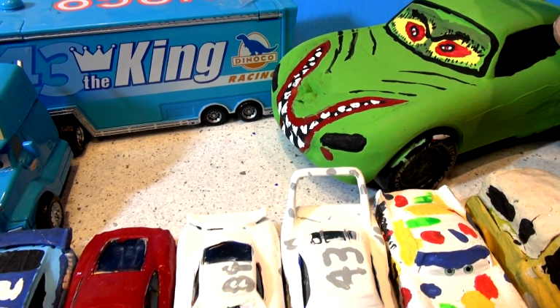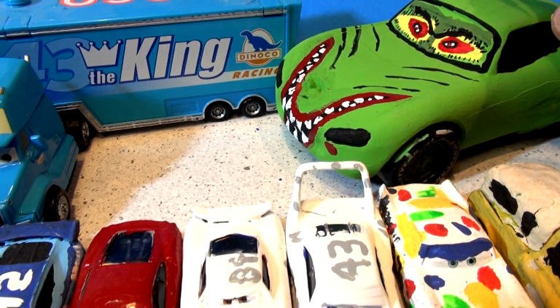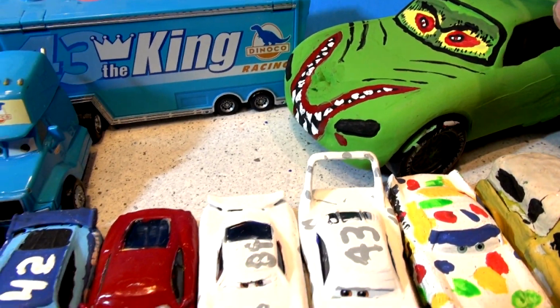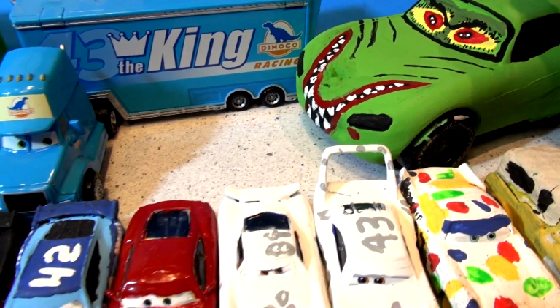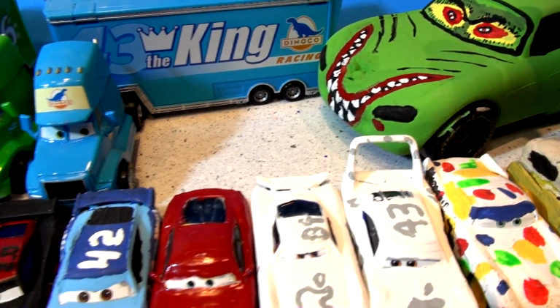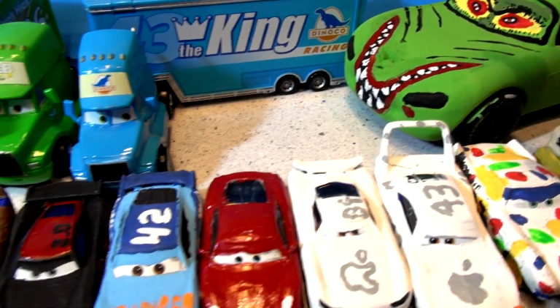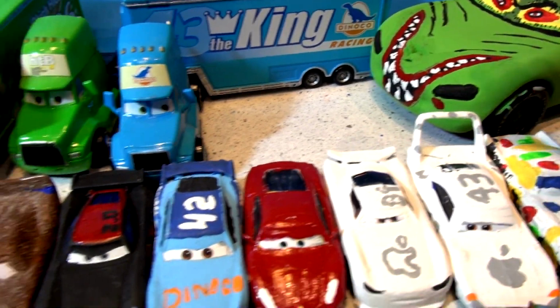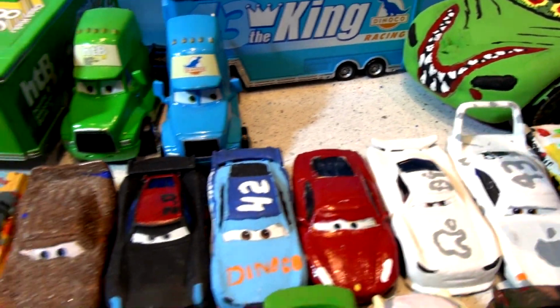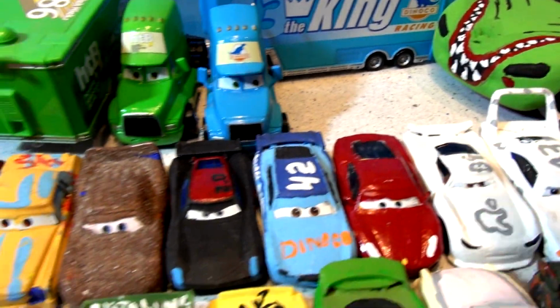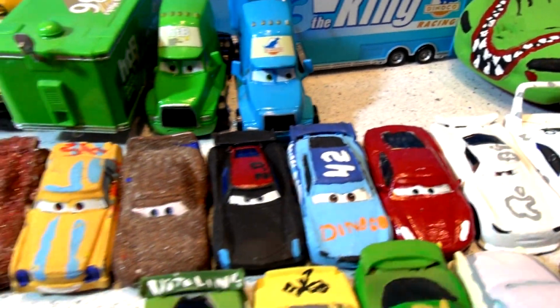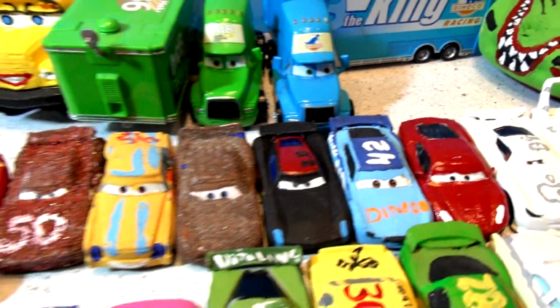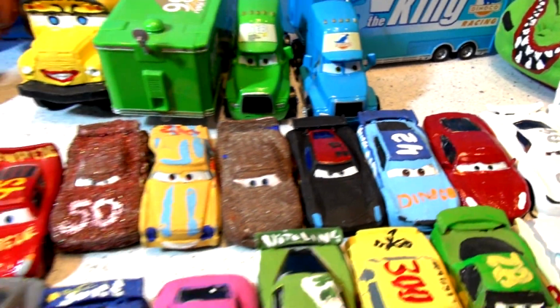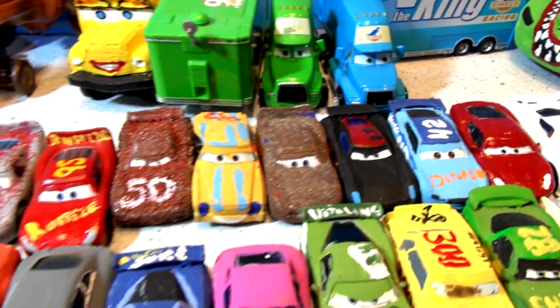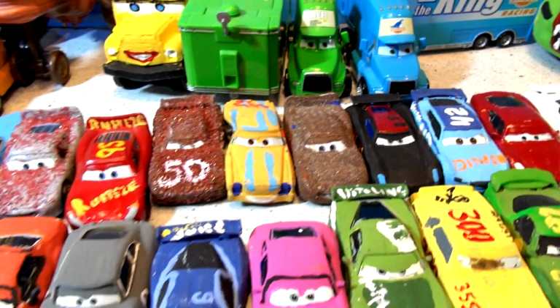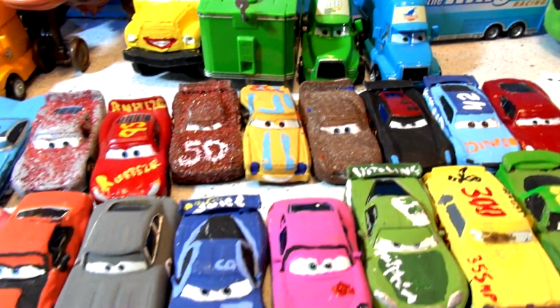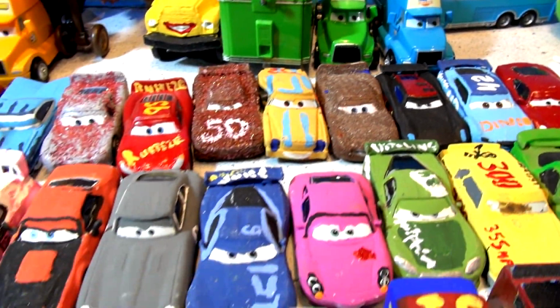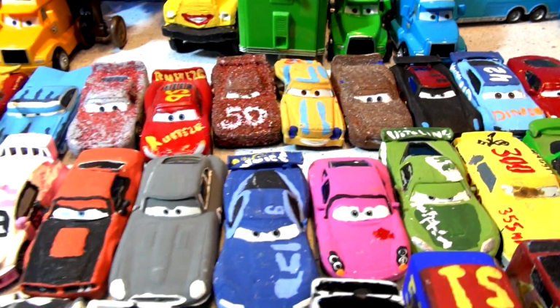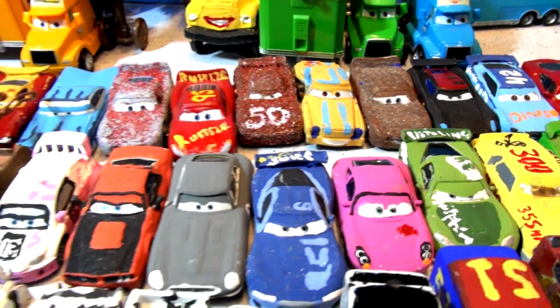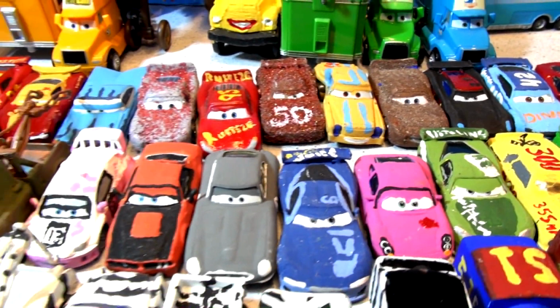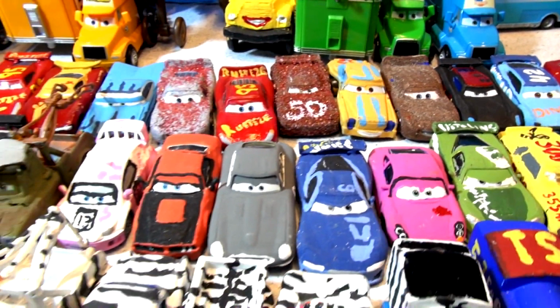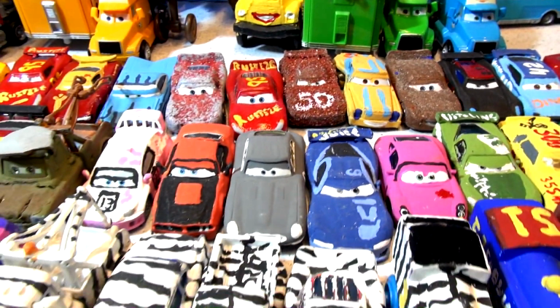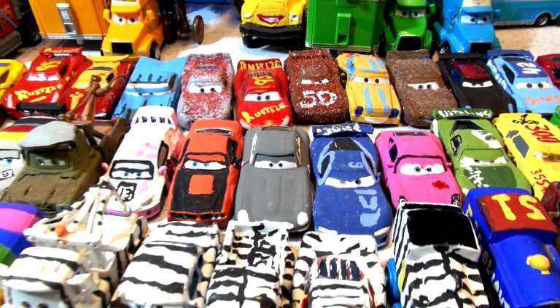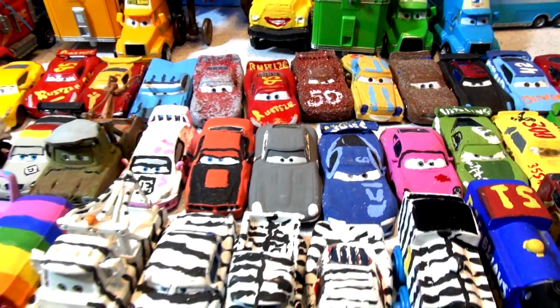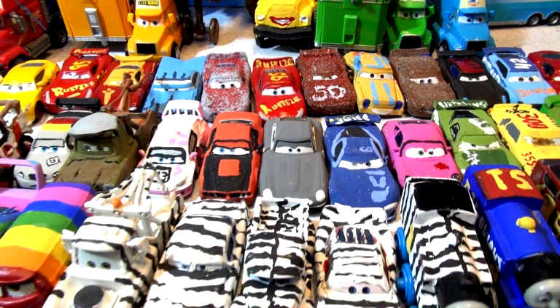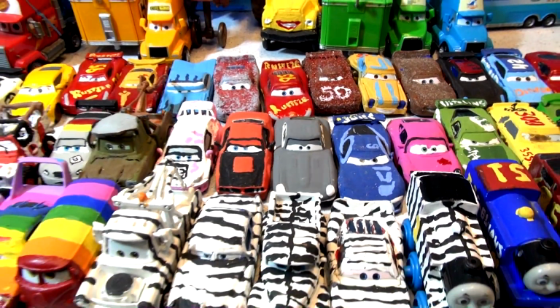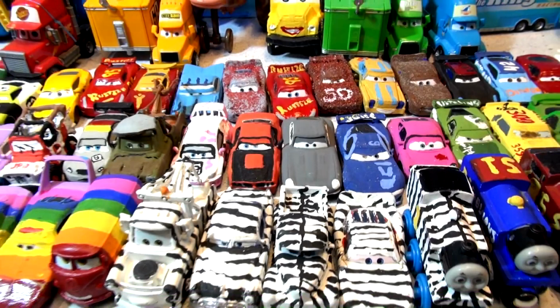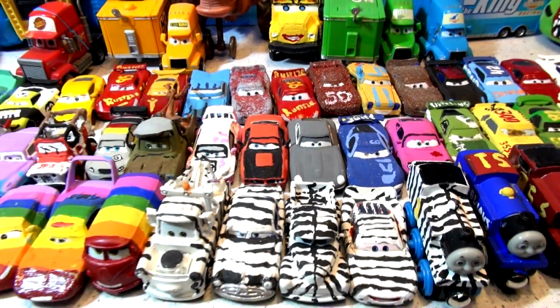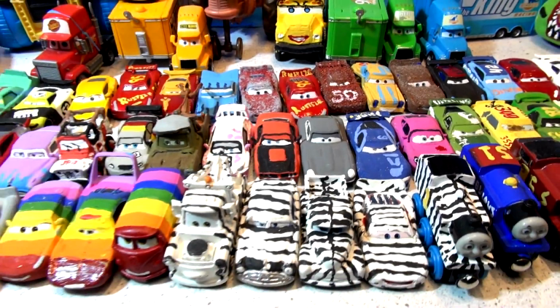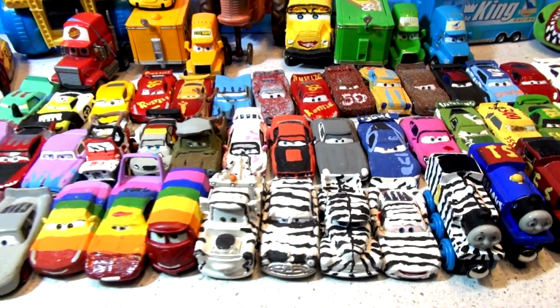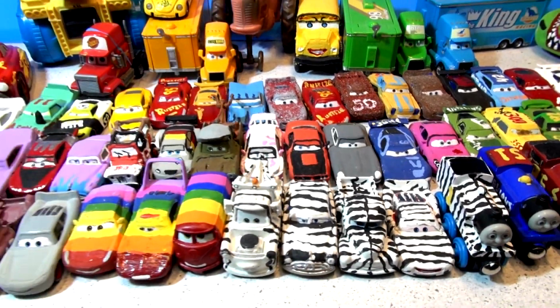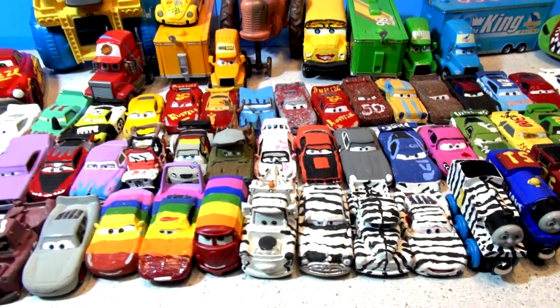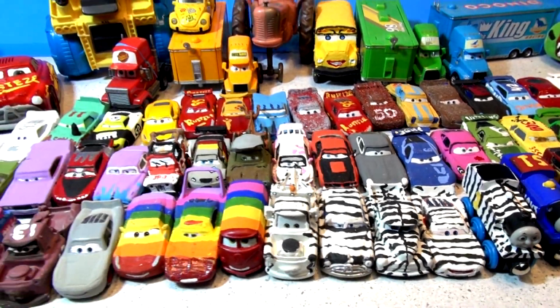Pixar Customs in this collection of Pixar Cars Customs.